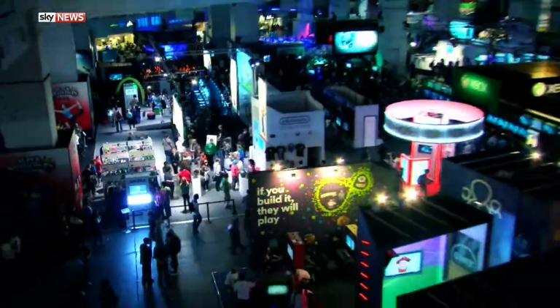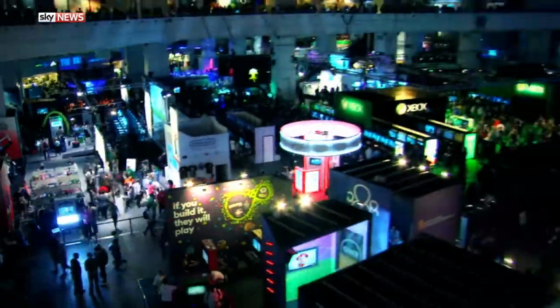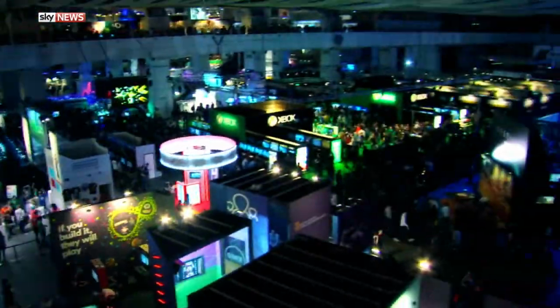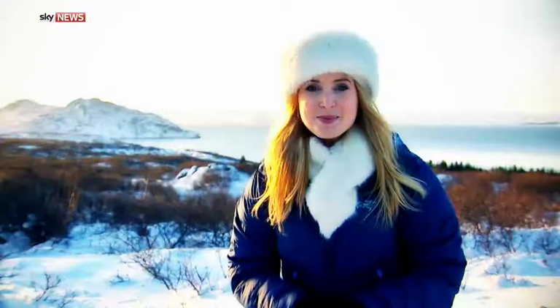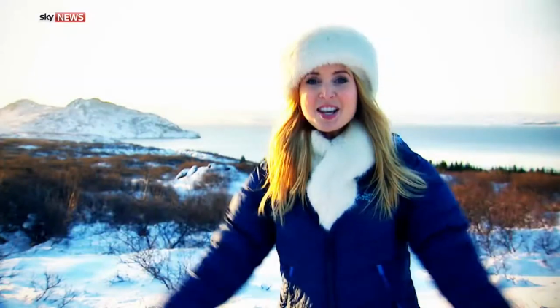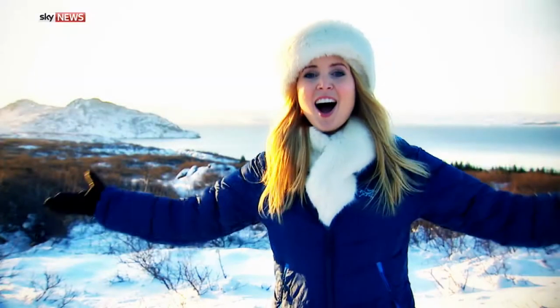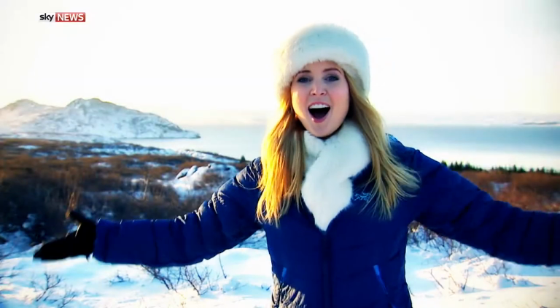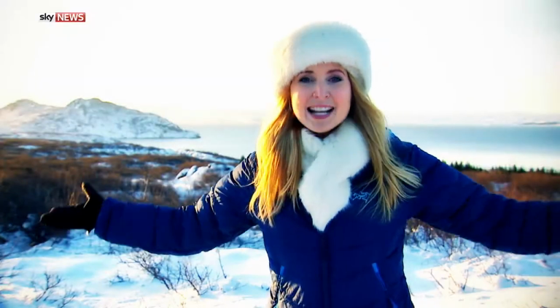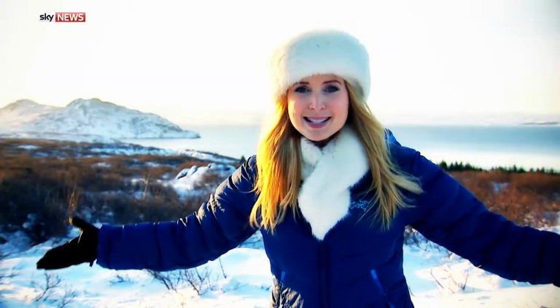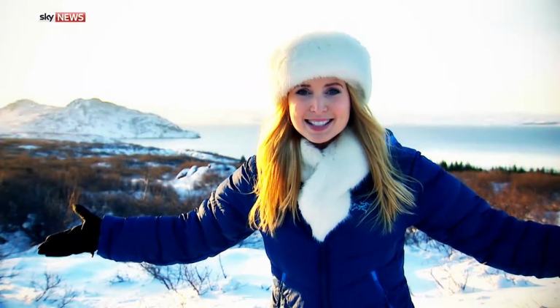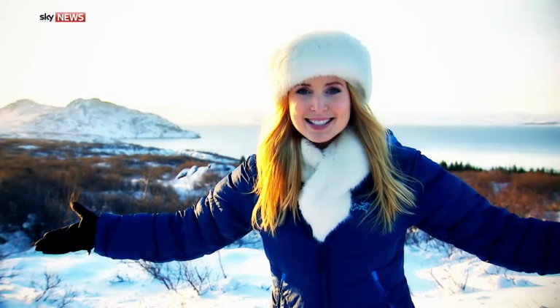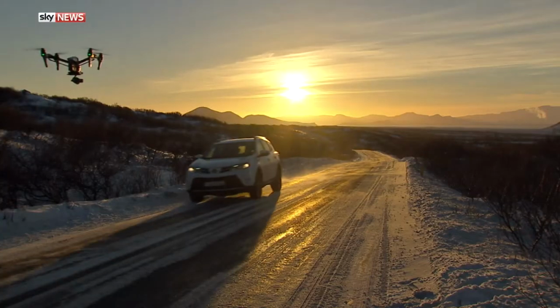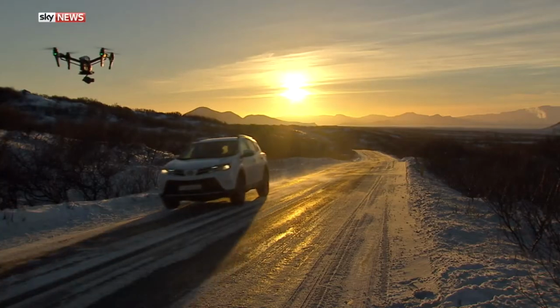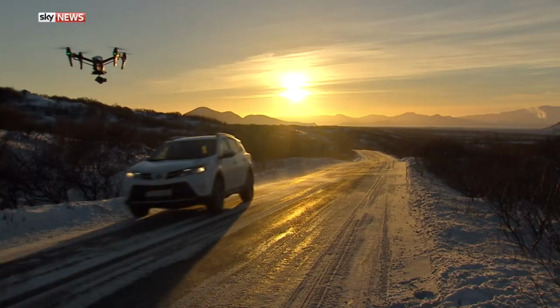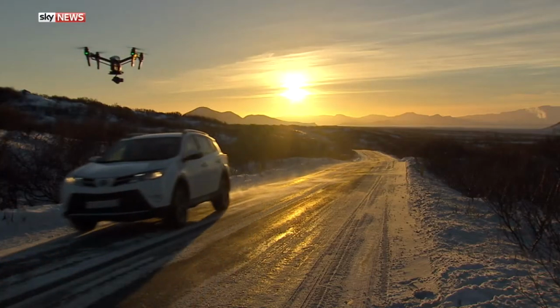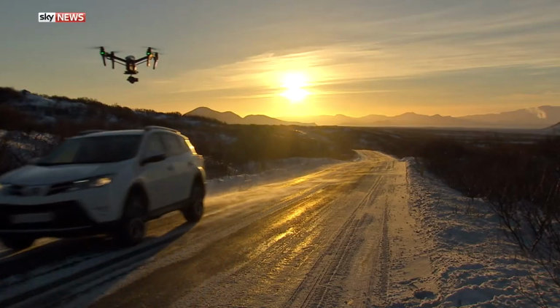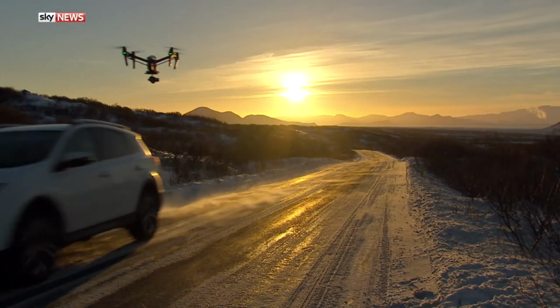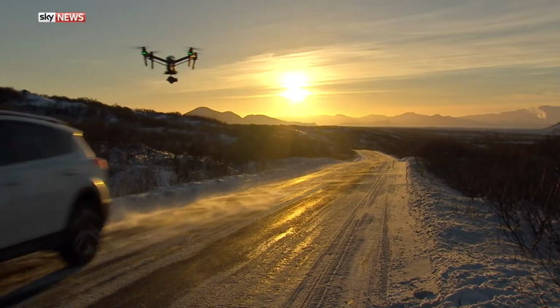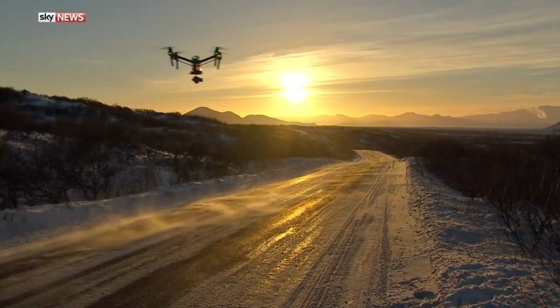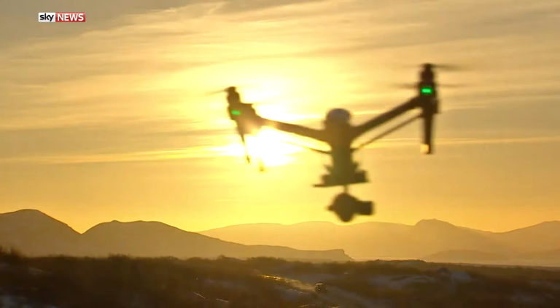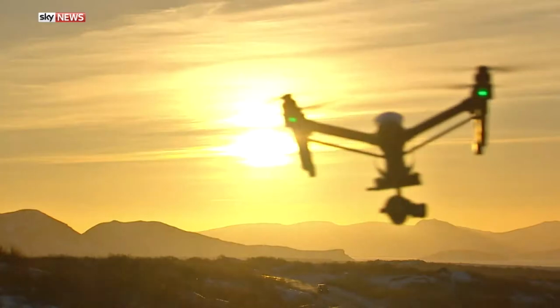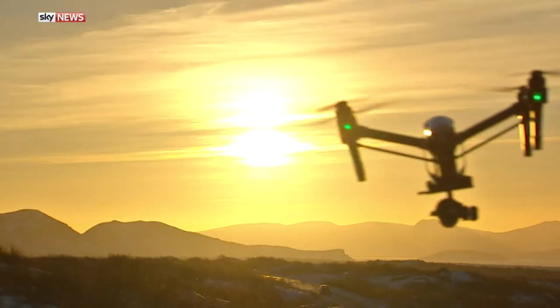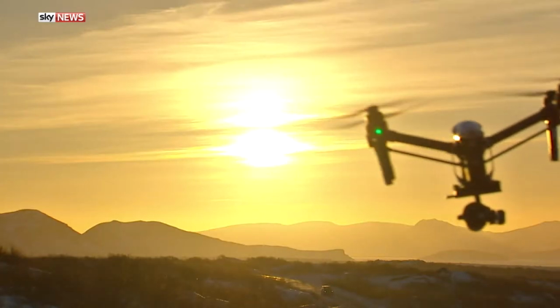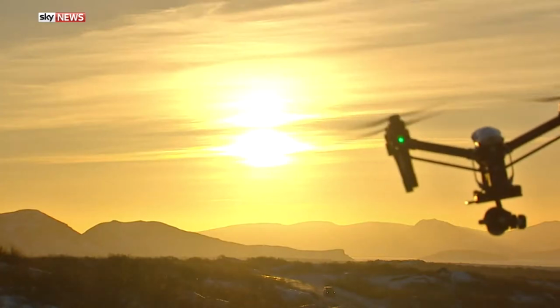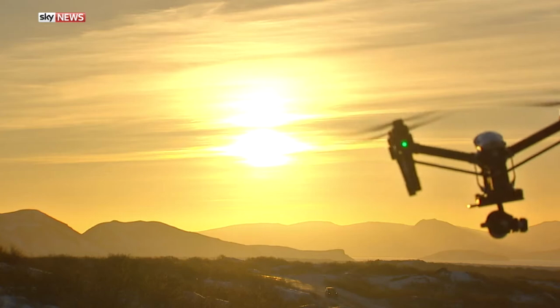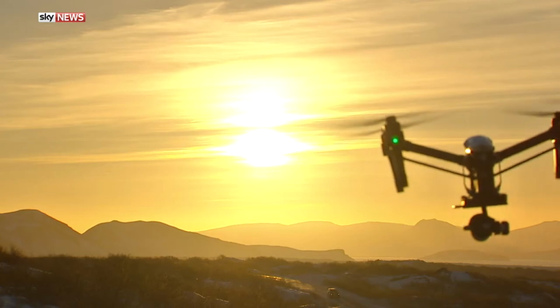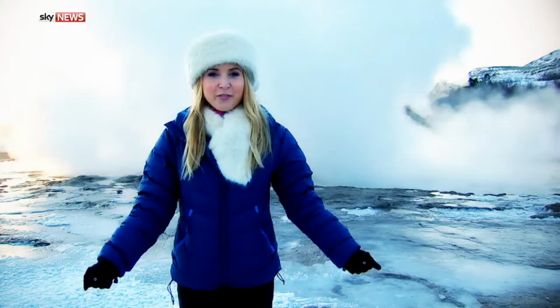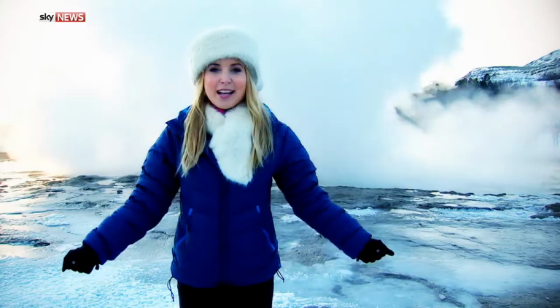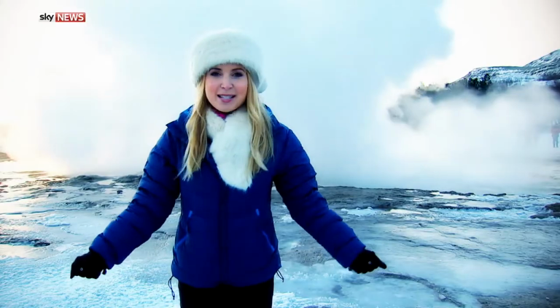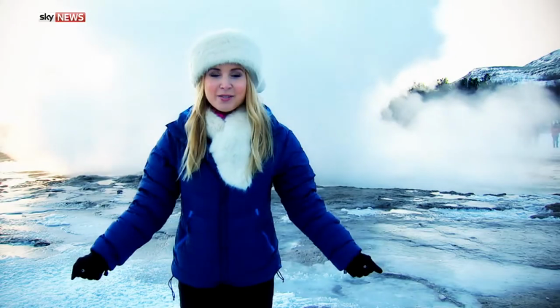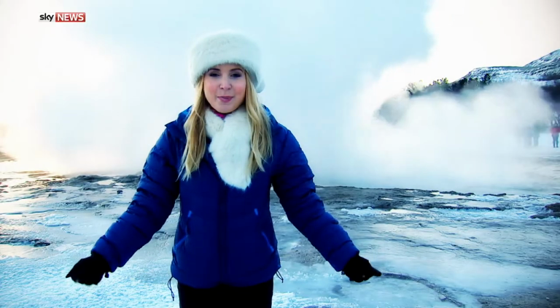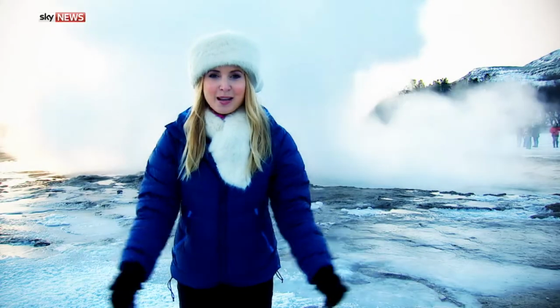Welcome to Iceland. We're in the land of fire and ice for a festive special.